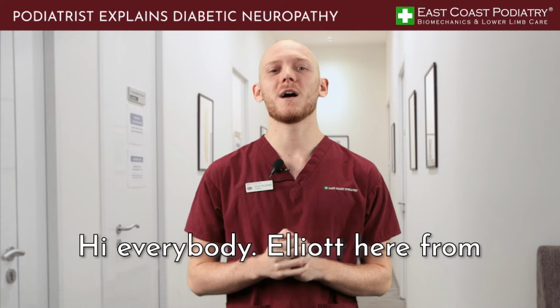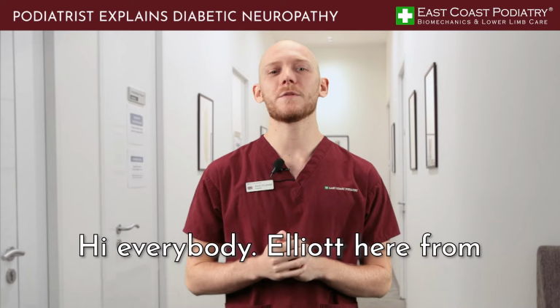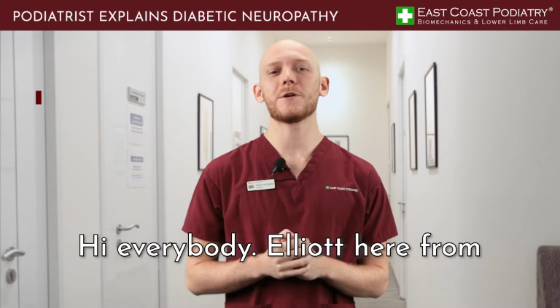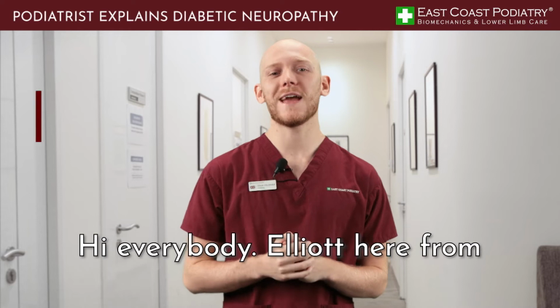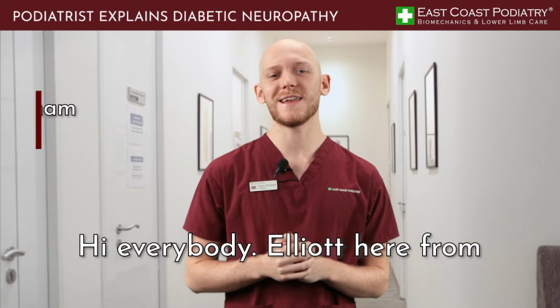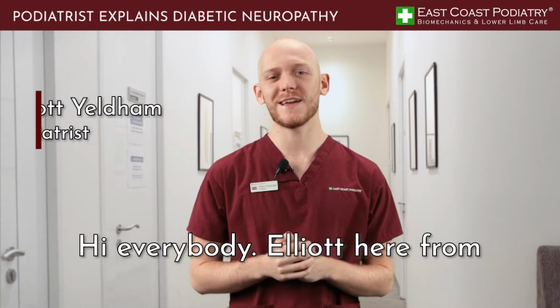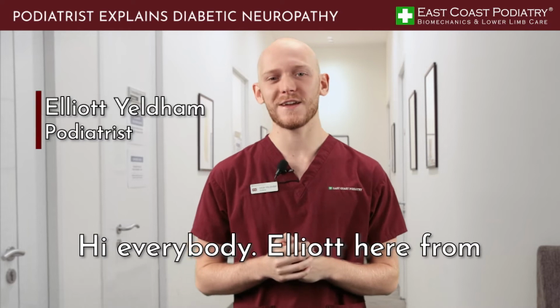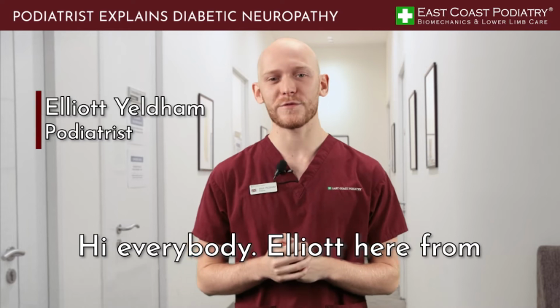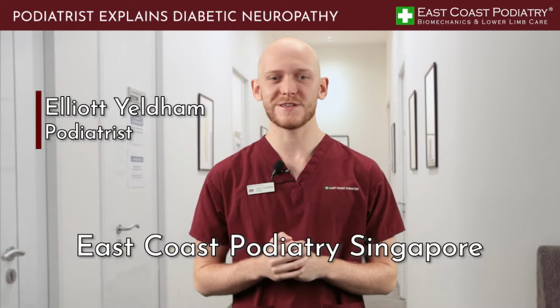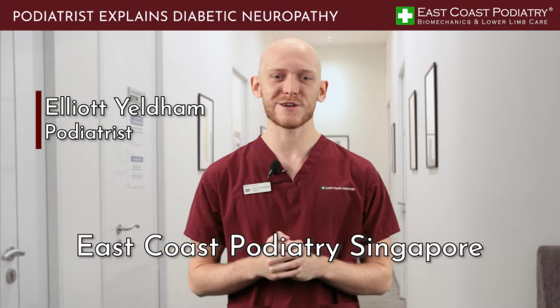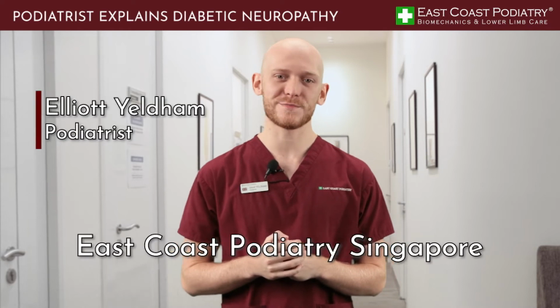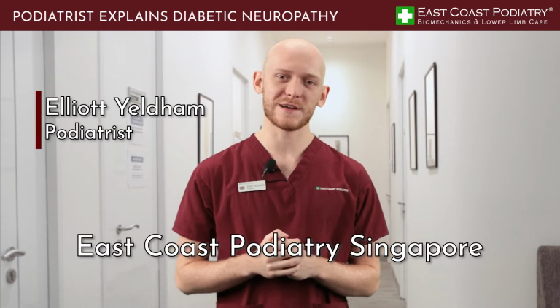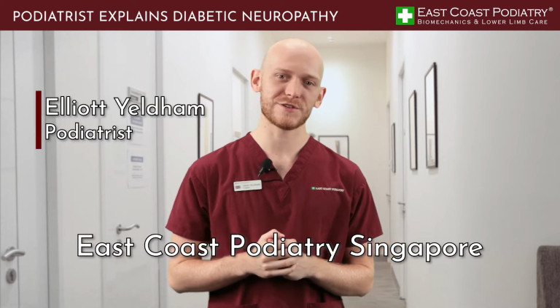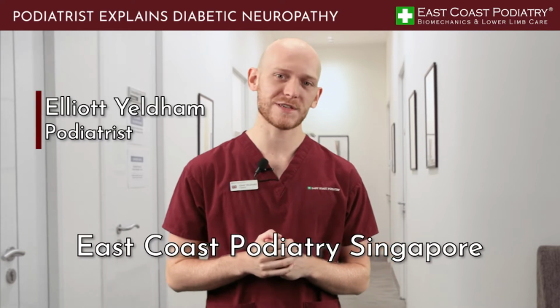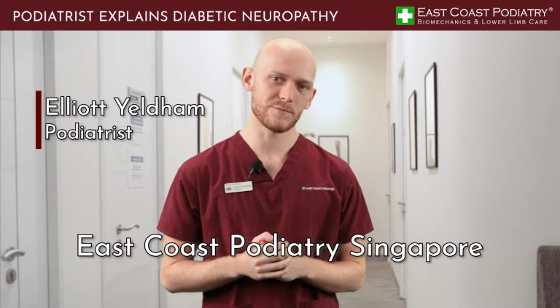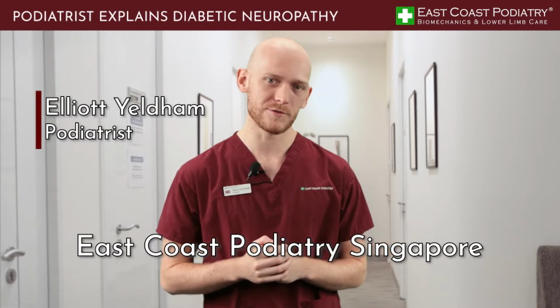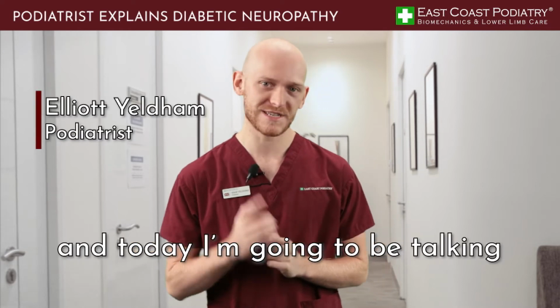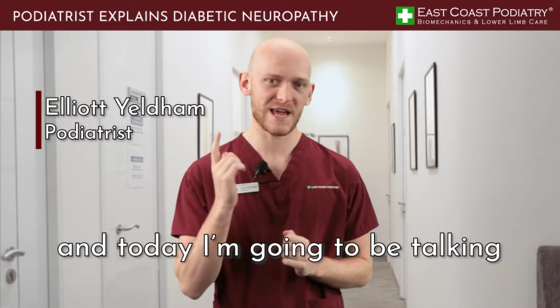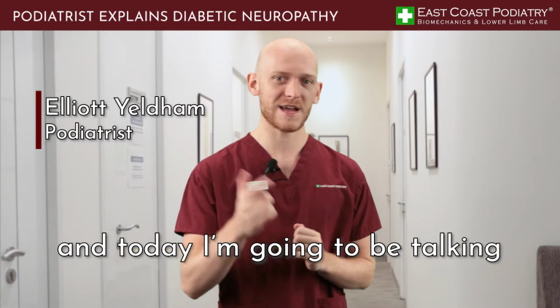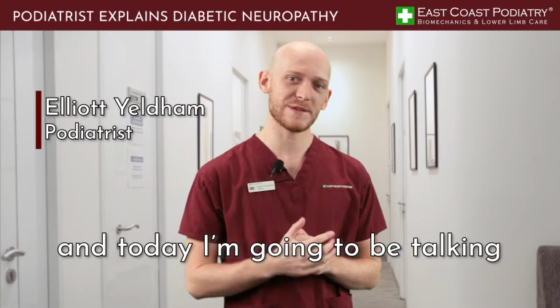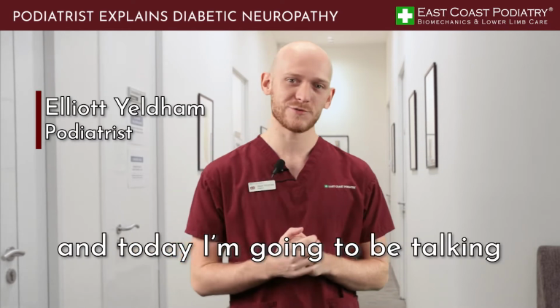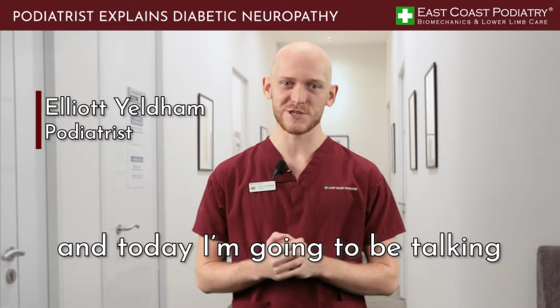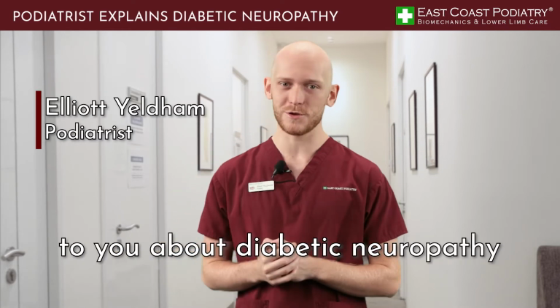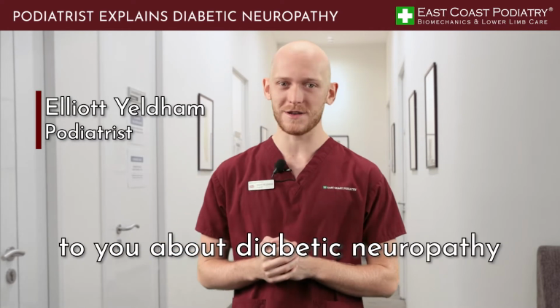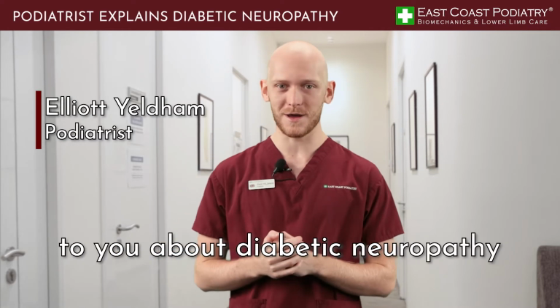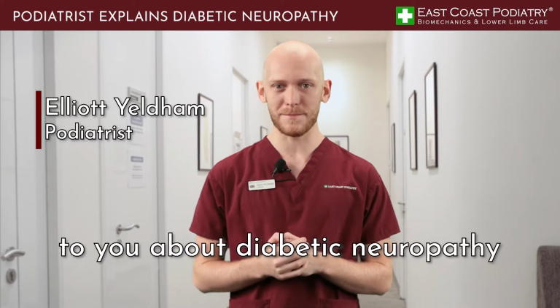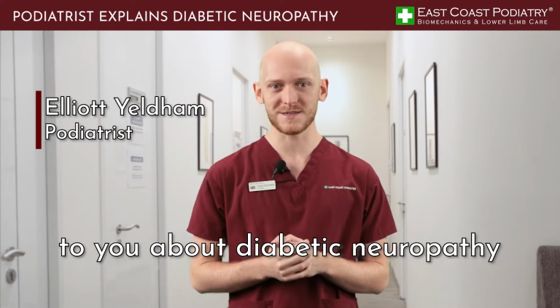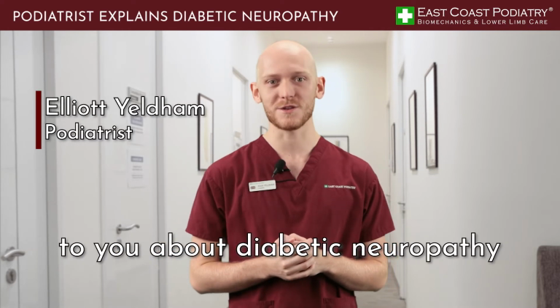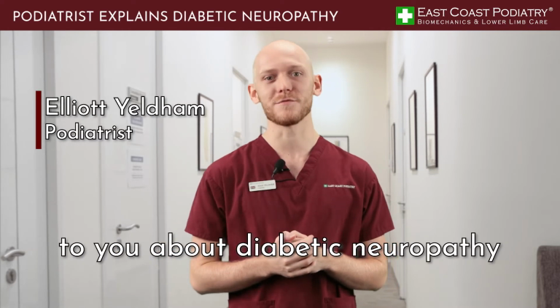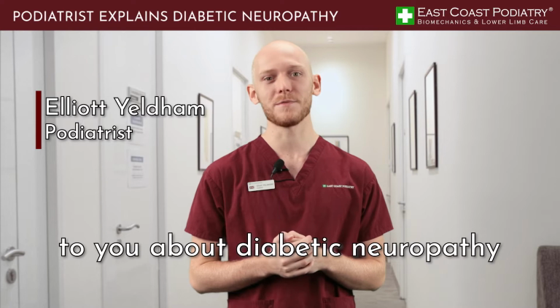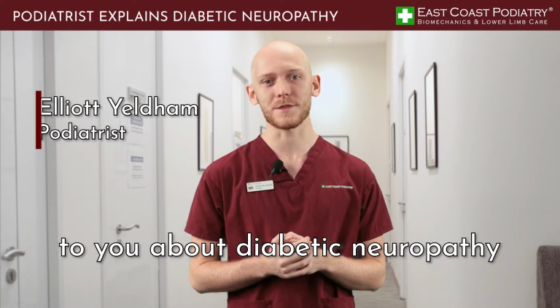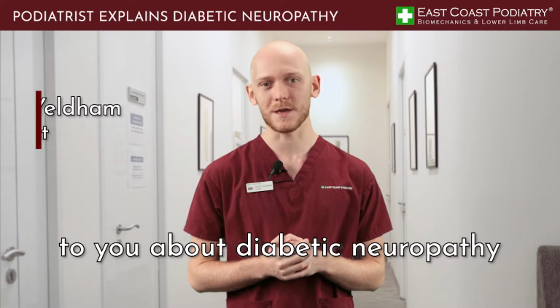Hi everybody, Elliot here from East Coast Podiatry Singapore, and today I'm going to be talking to you about diabetic neuropathy.